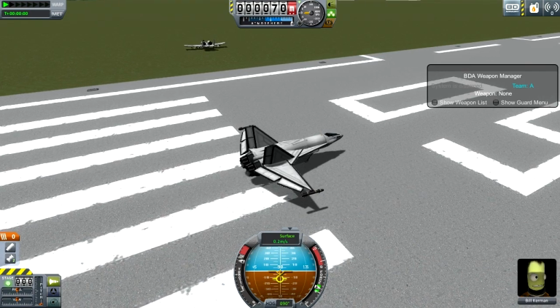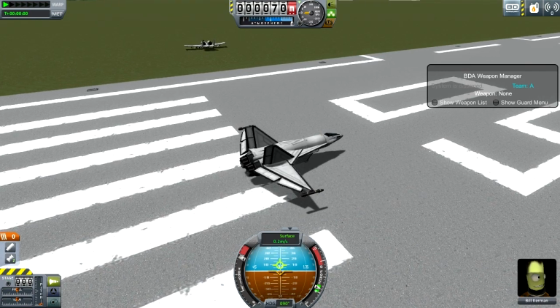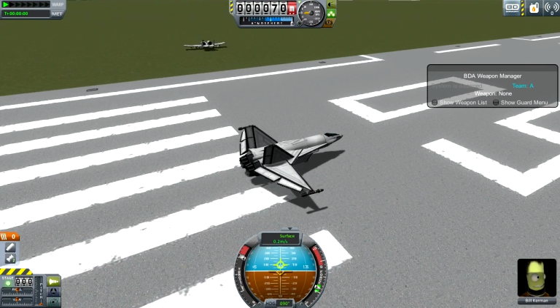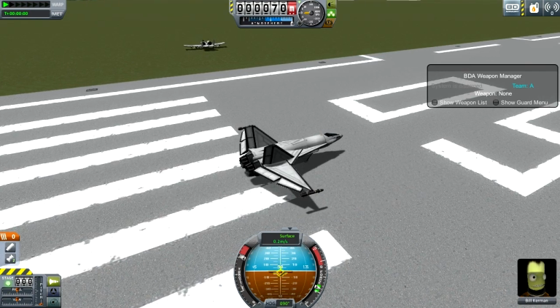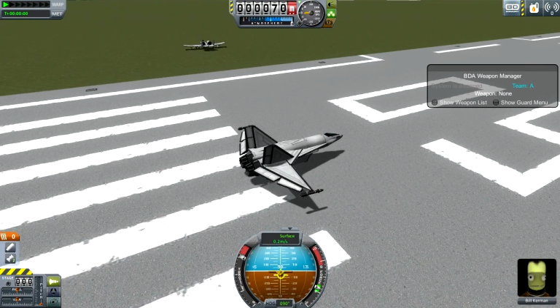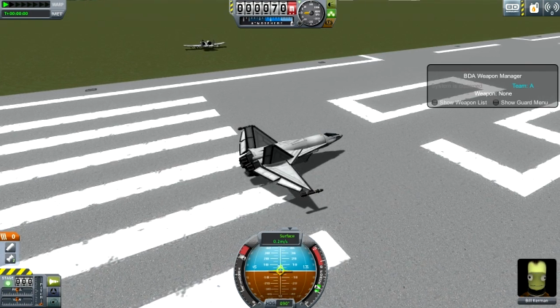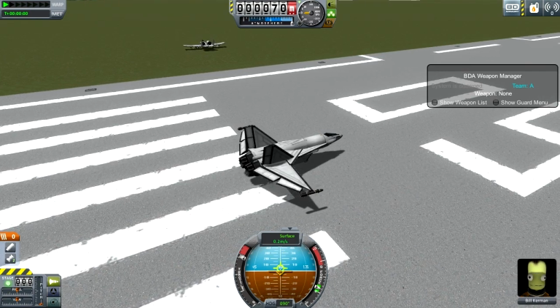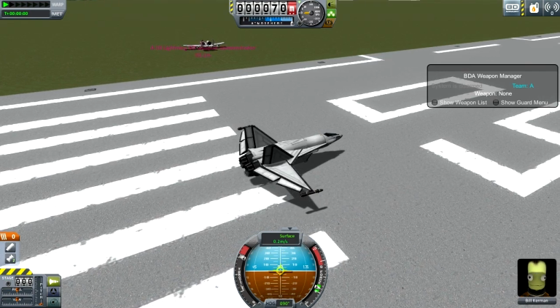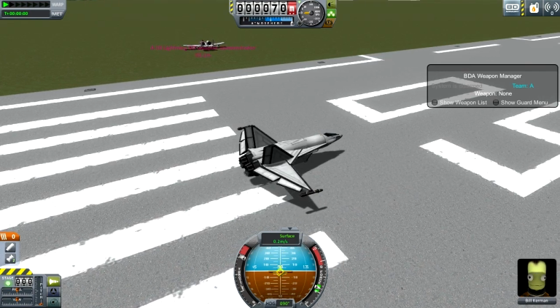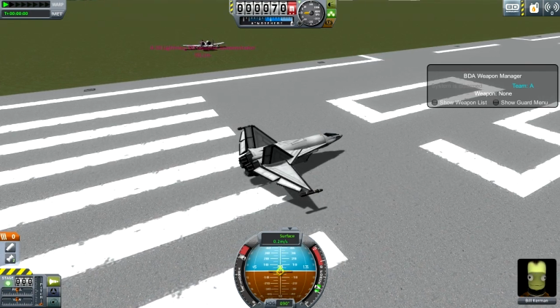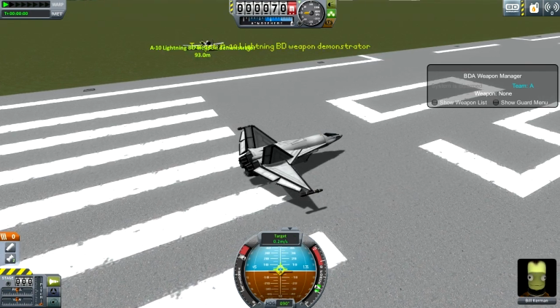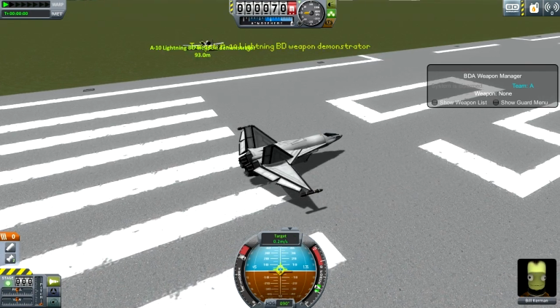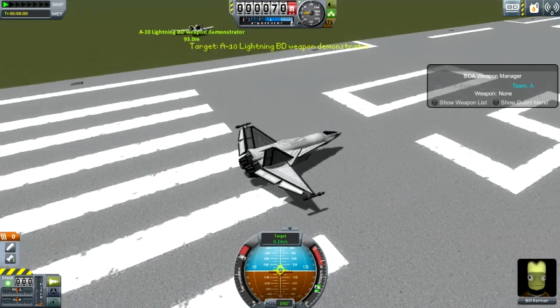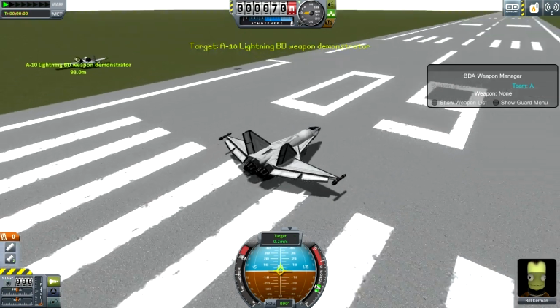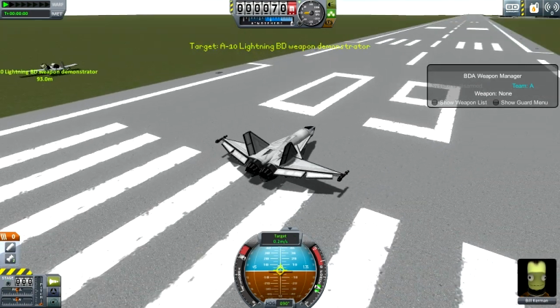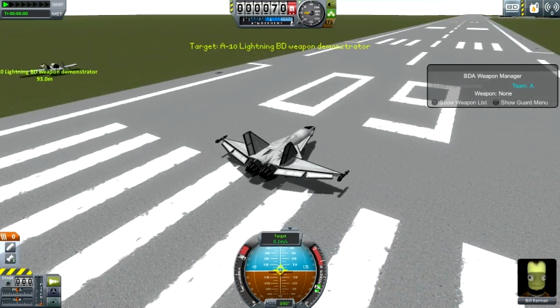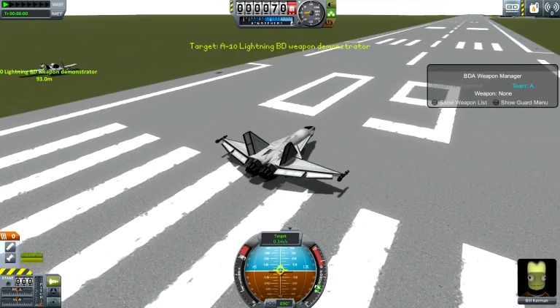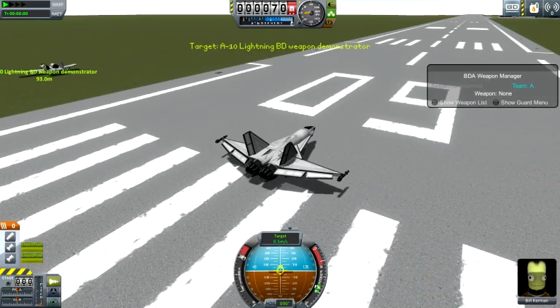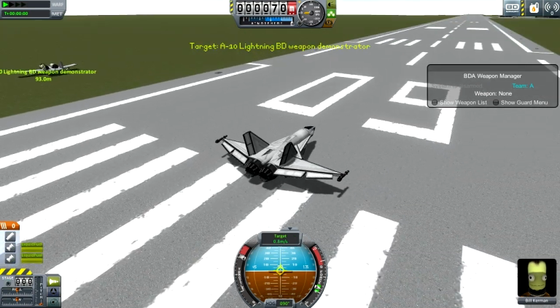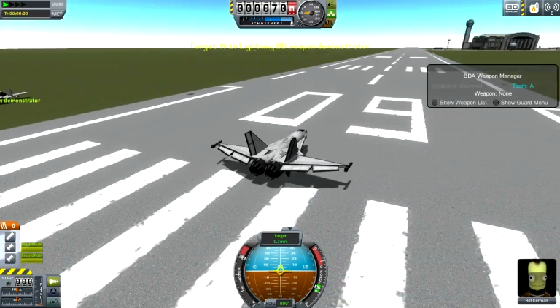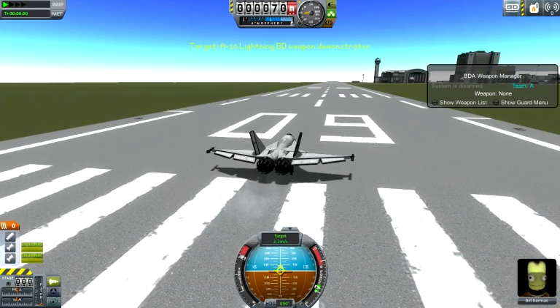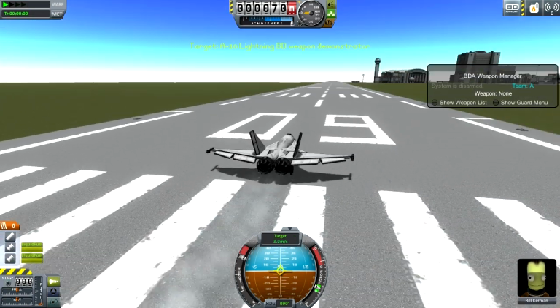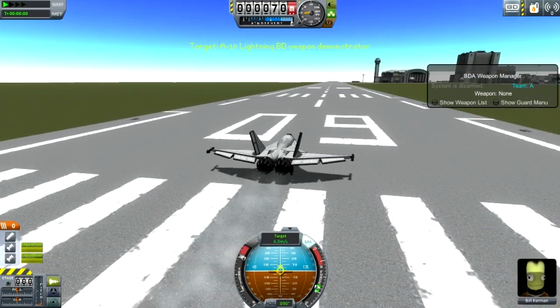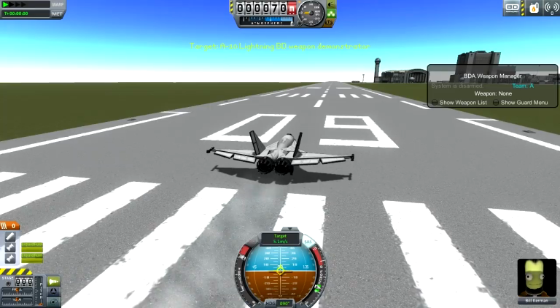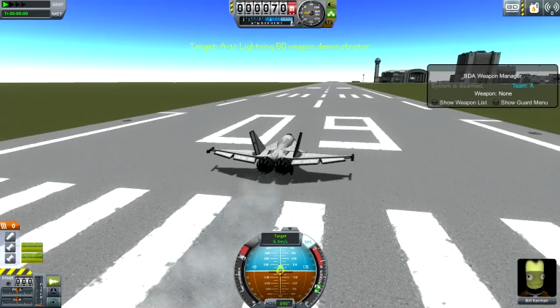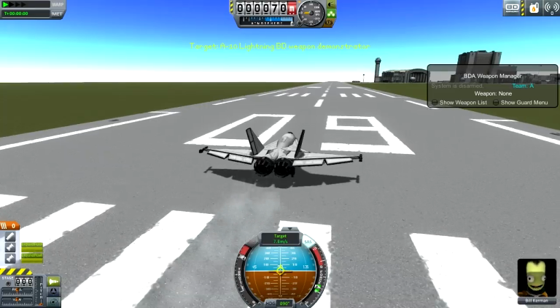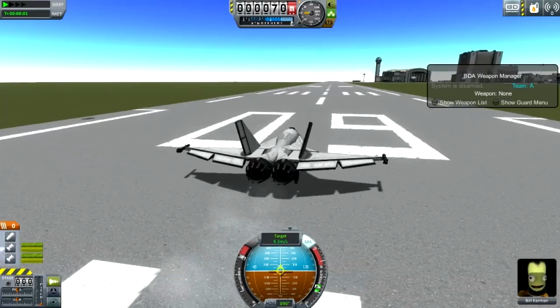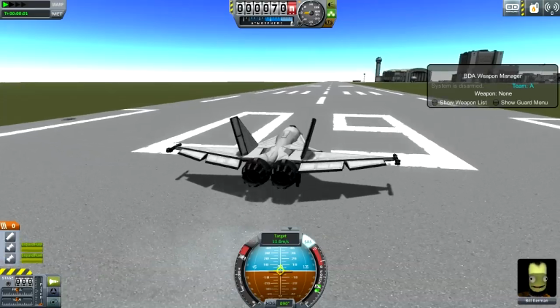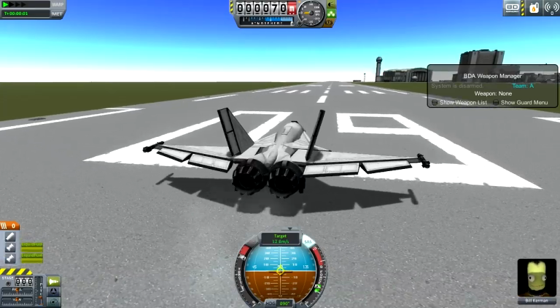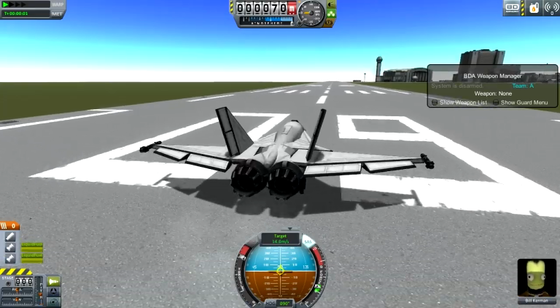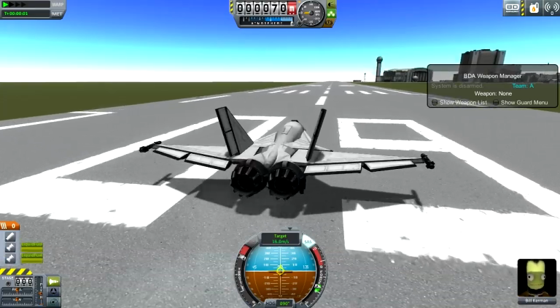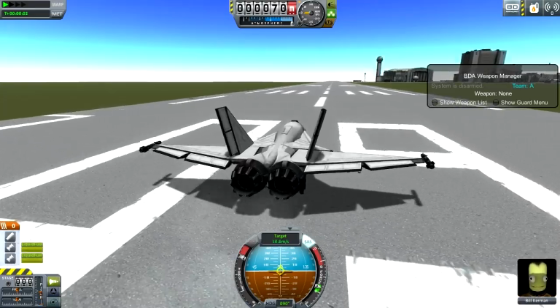Also, there's an A-10 over there which we are going to shoot at. But first, I have to actually take off. So, this is the Skyhawk.